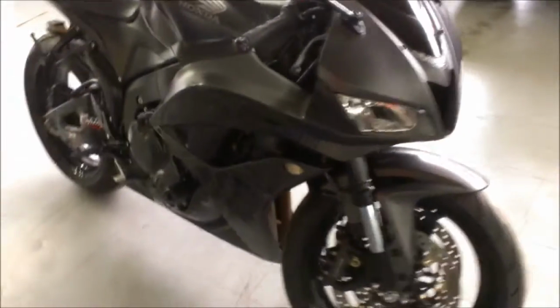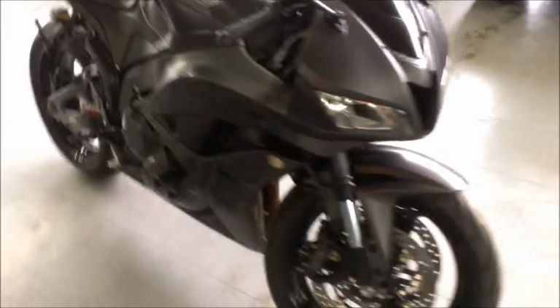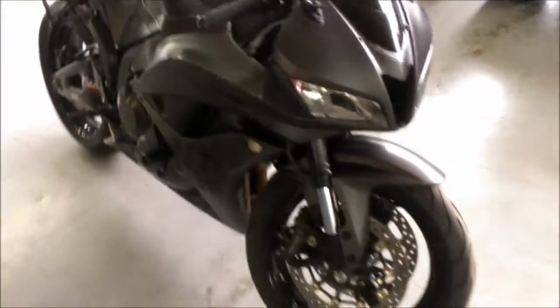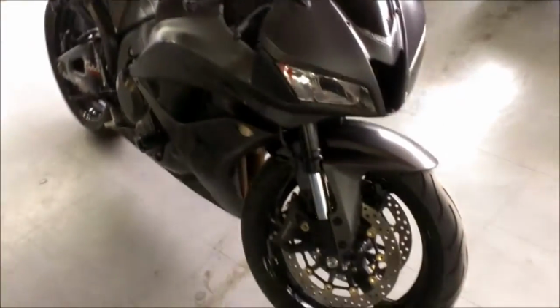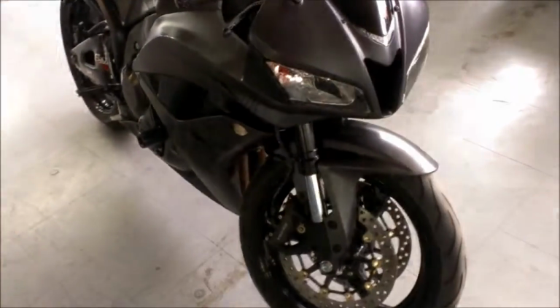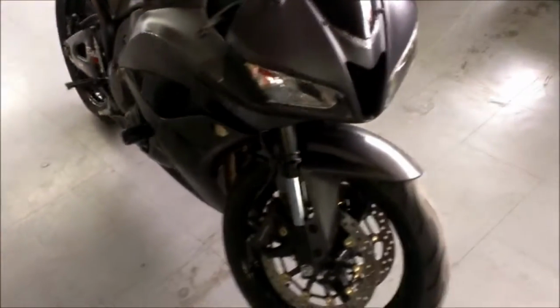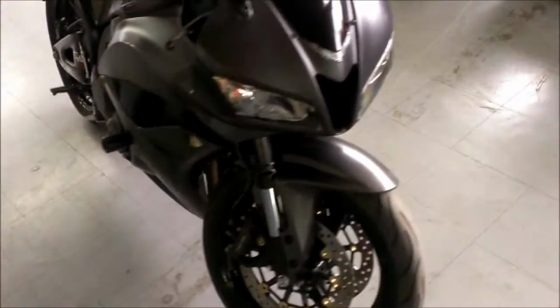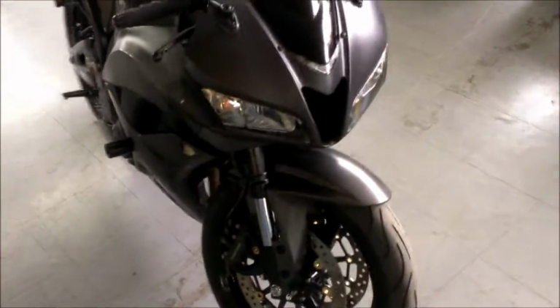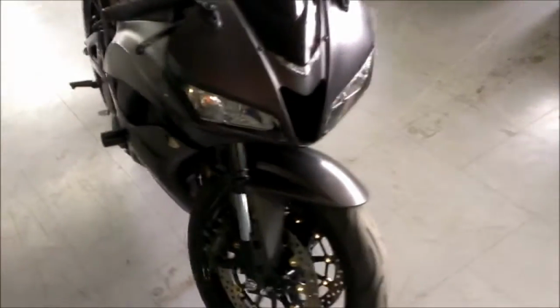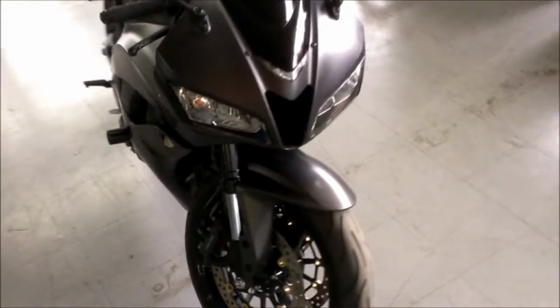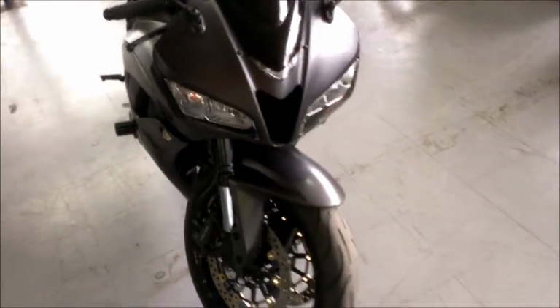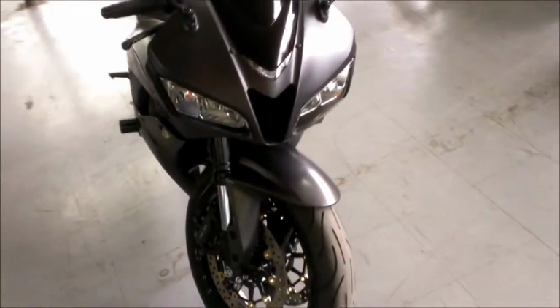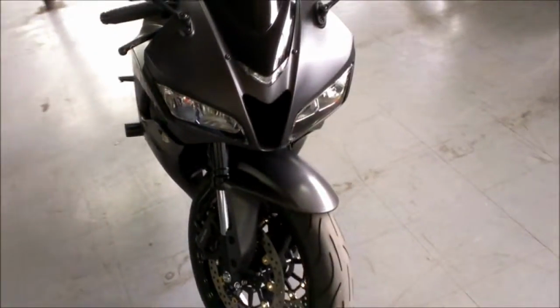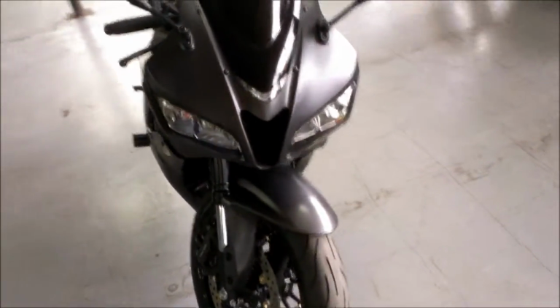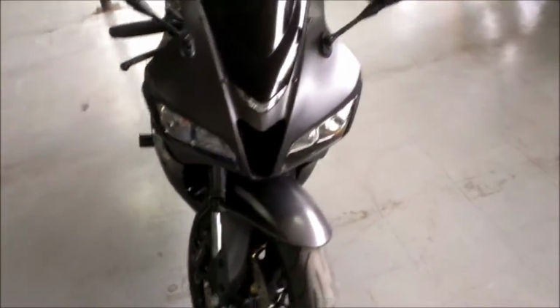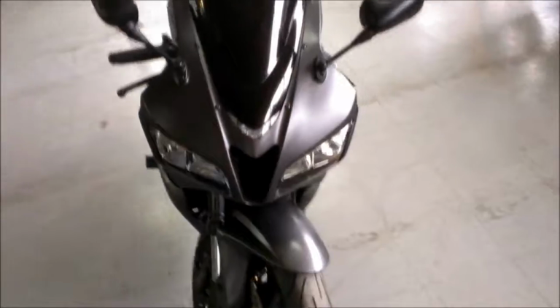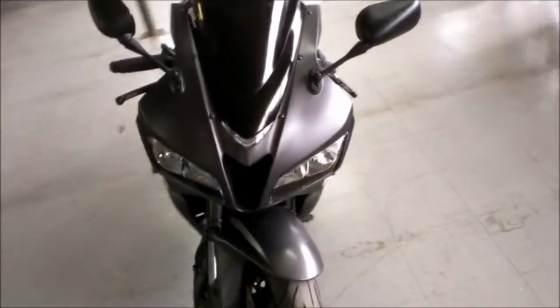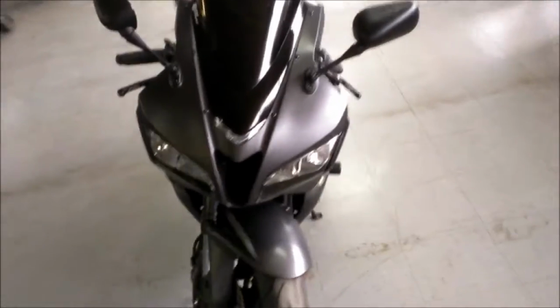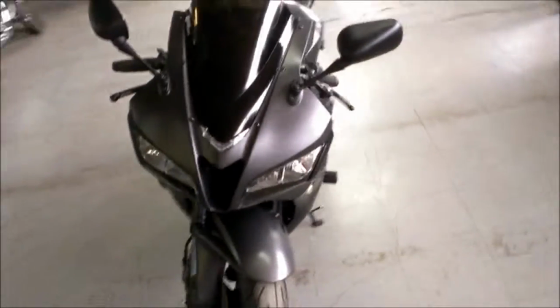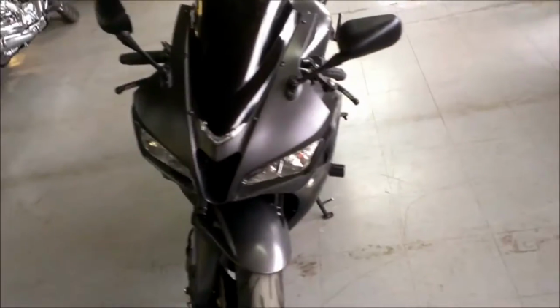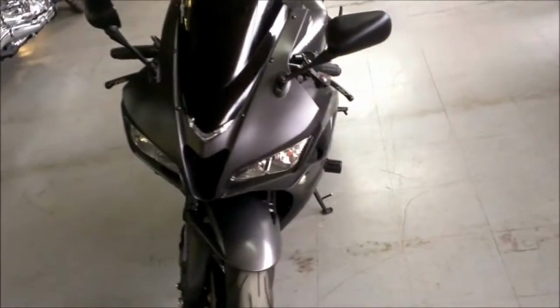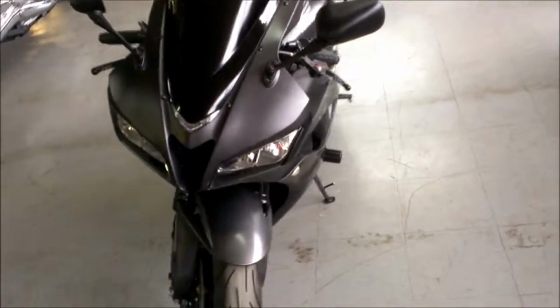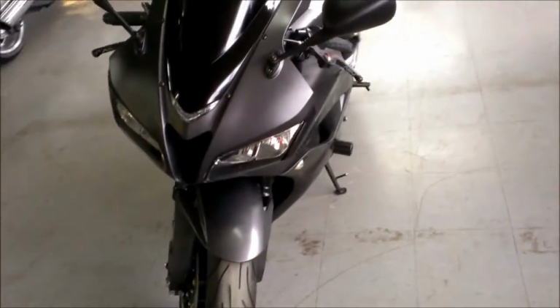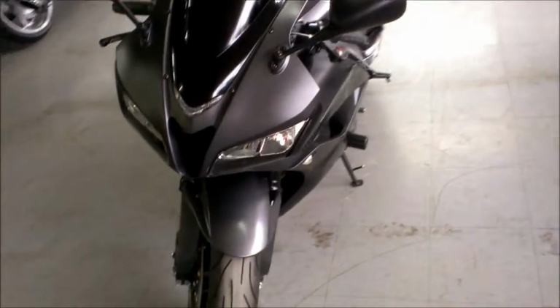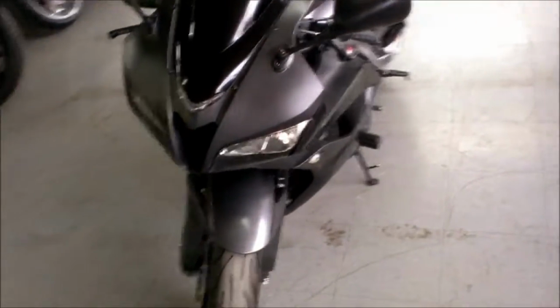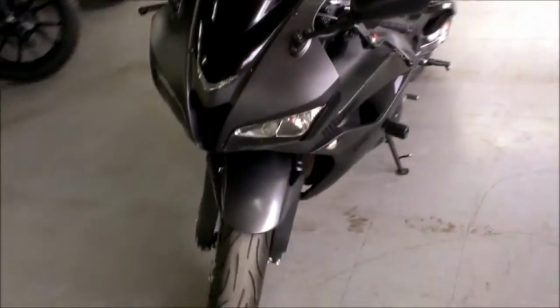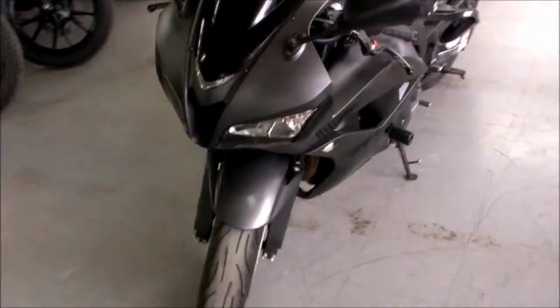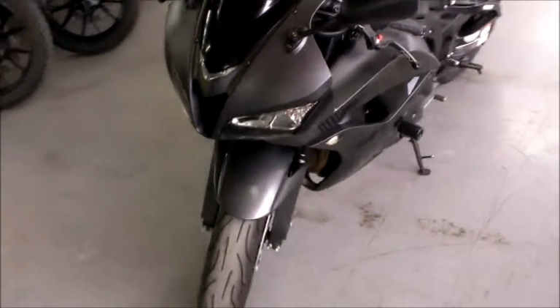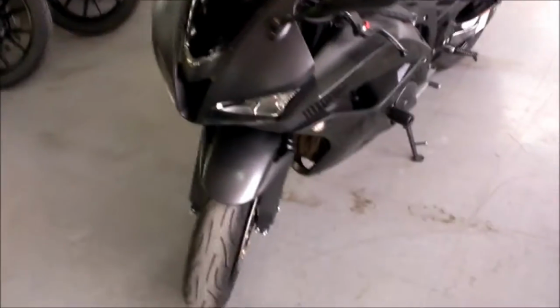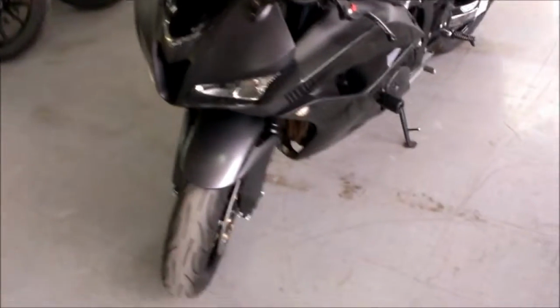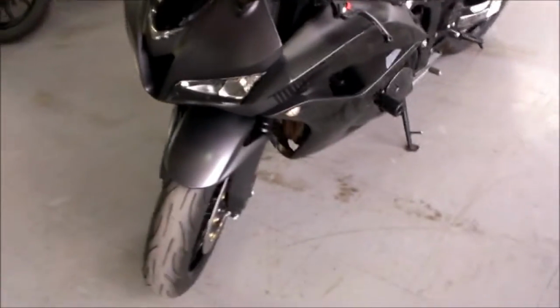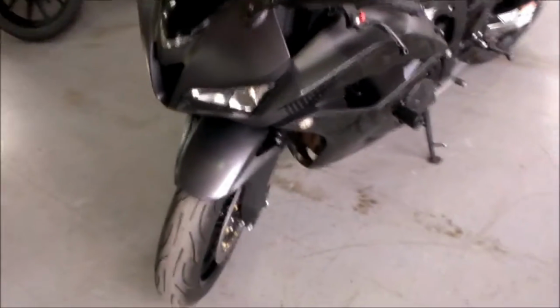Just serviced at a Honda dealership, all fluids changed, inspected, certified, and includes a one-year warranty.